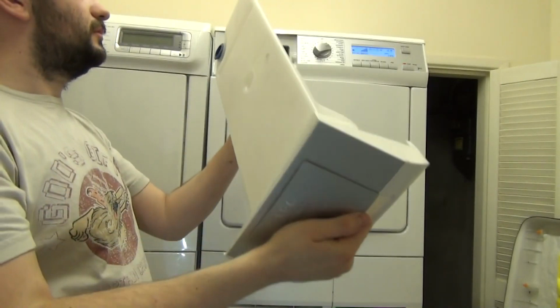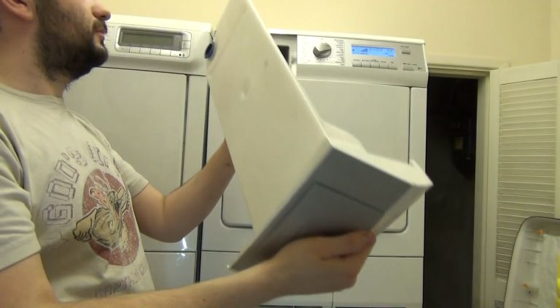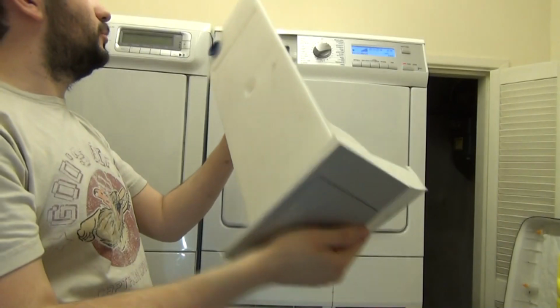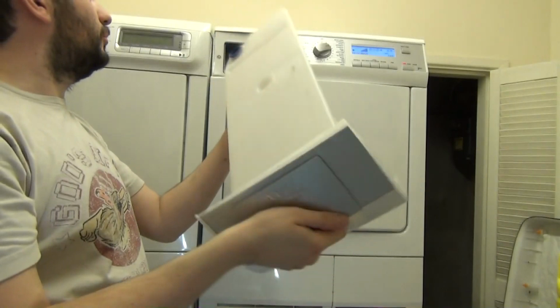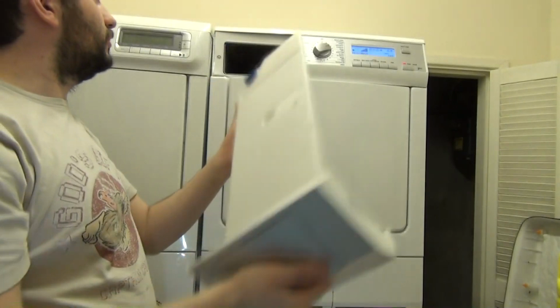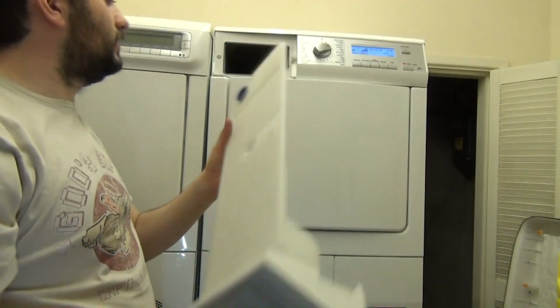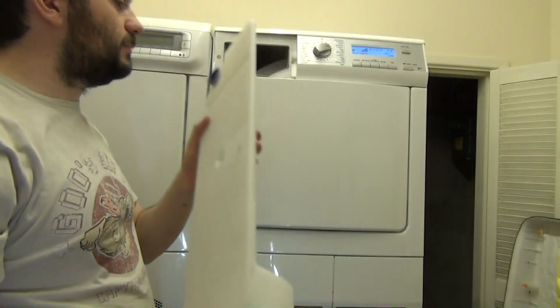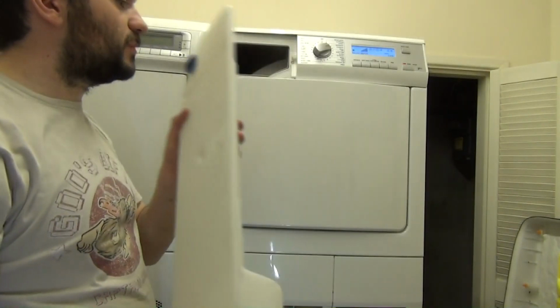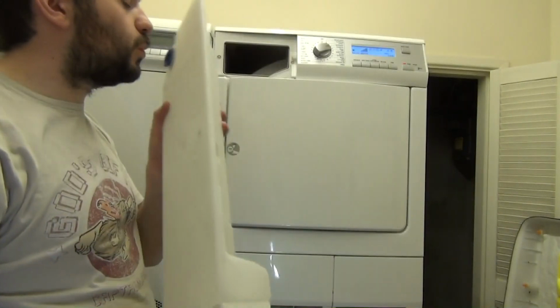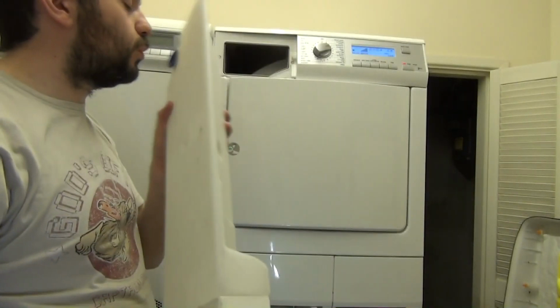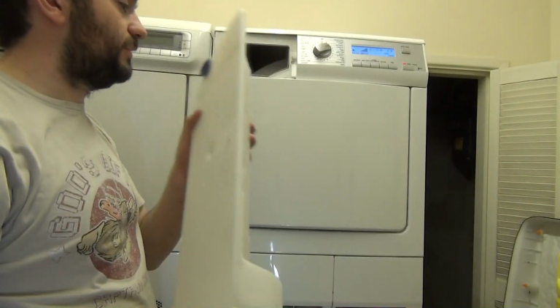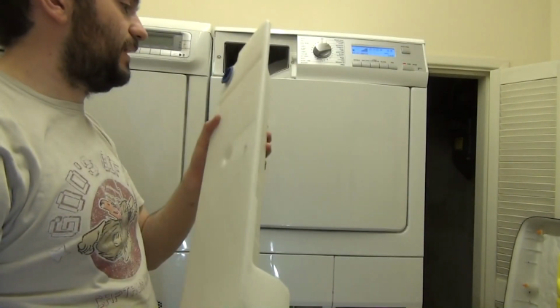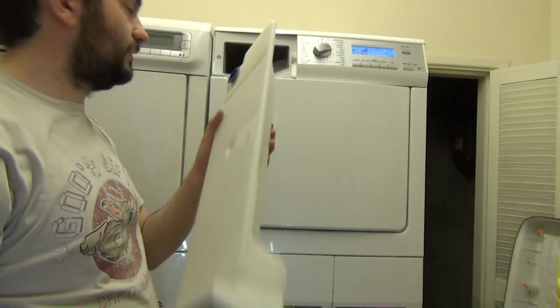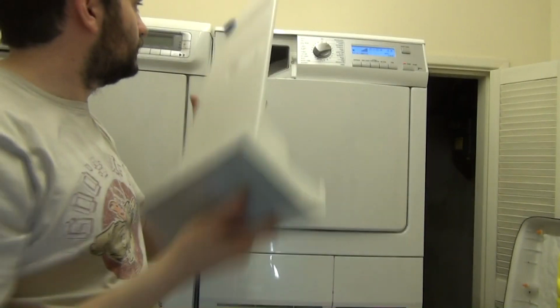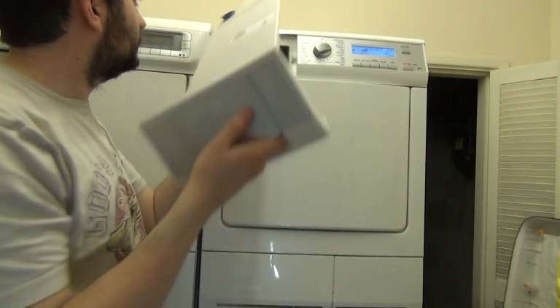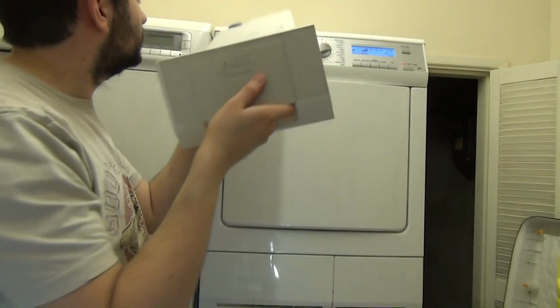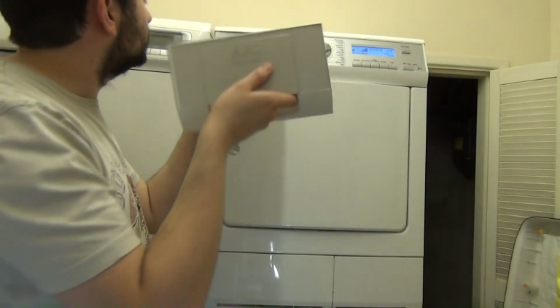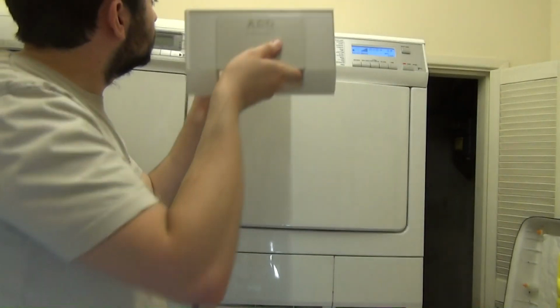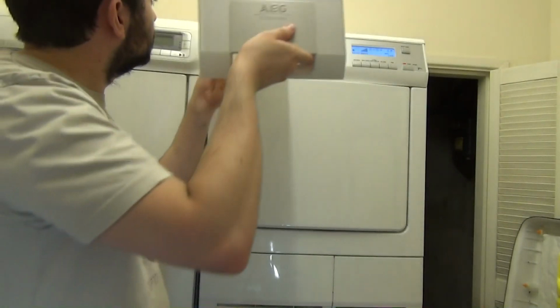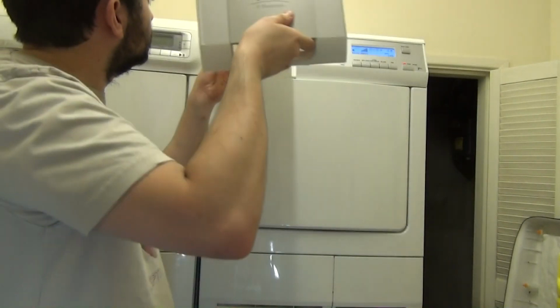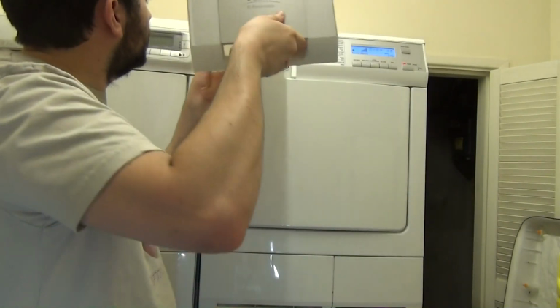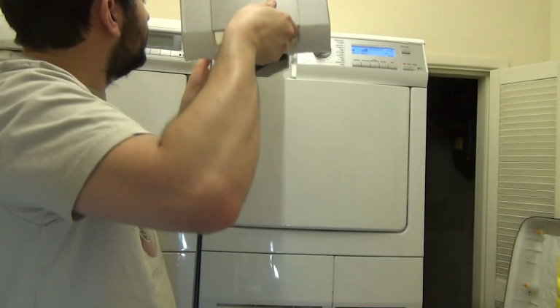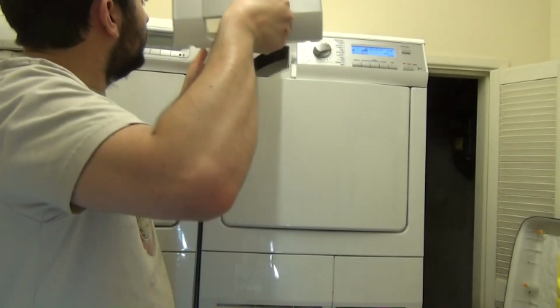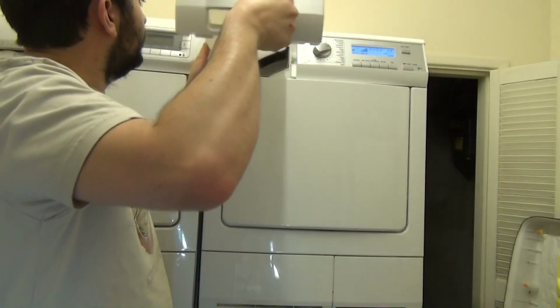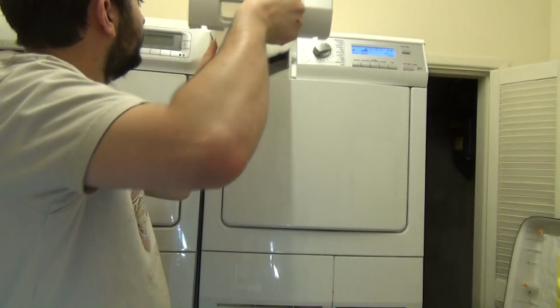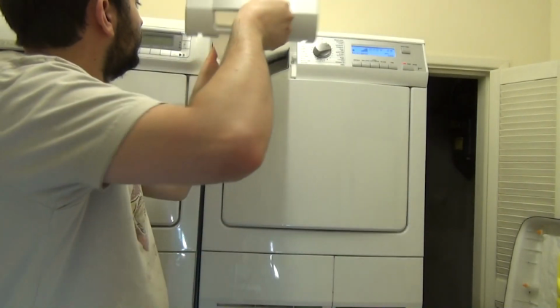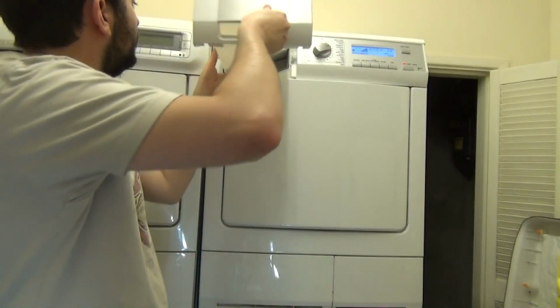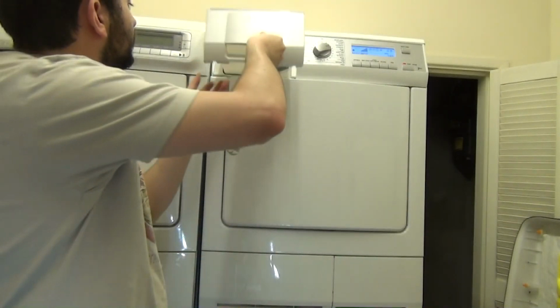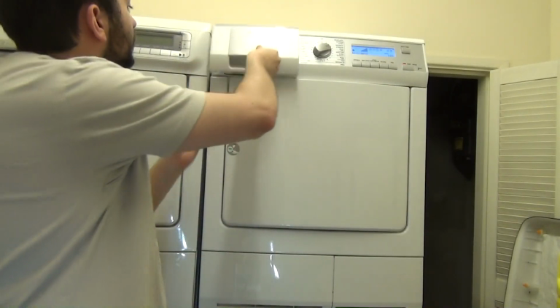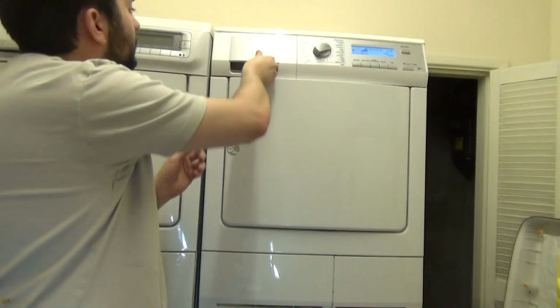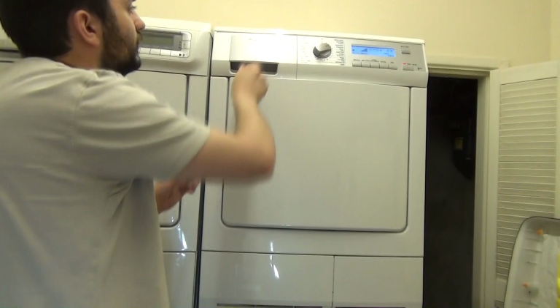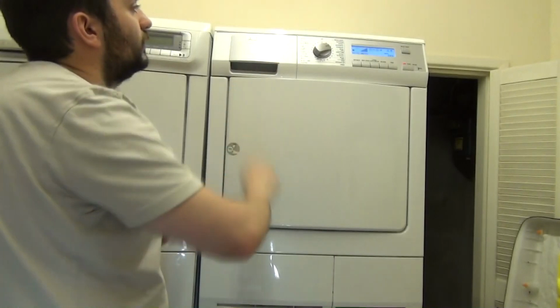No water in that yet, apart from a load of dust.